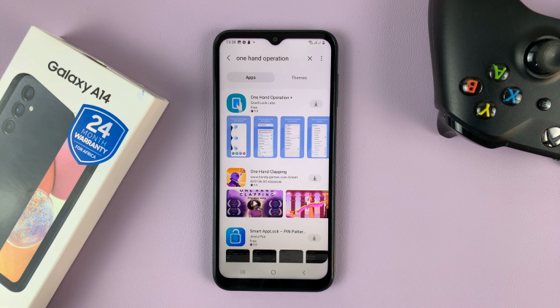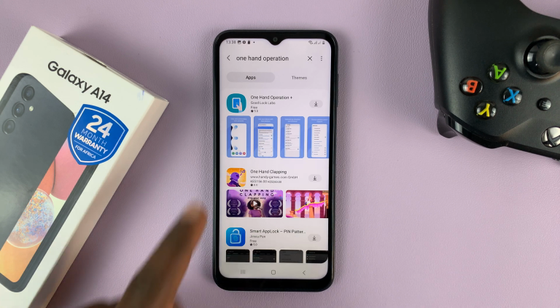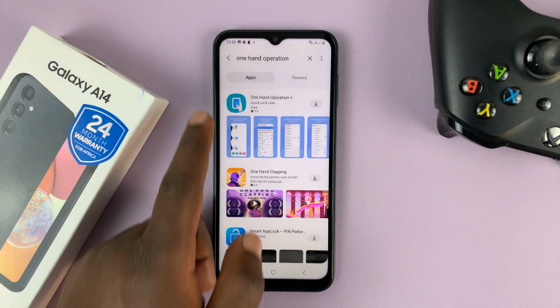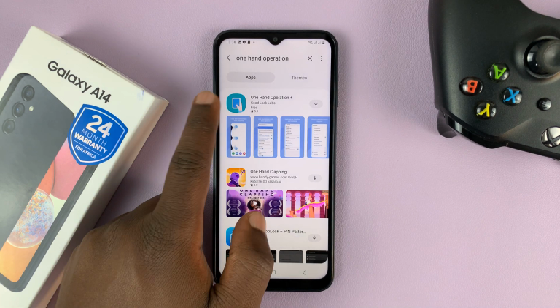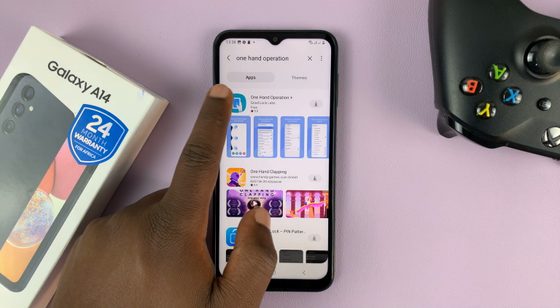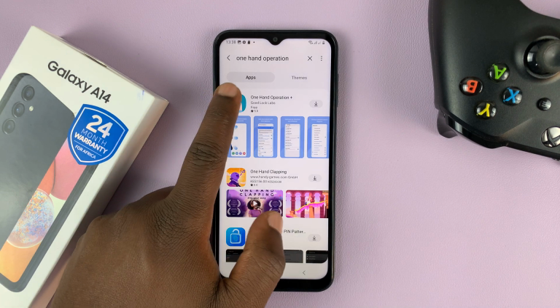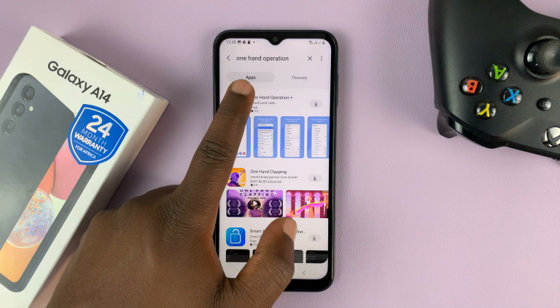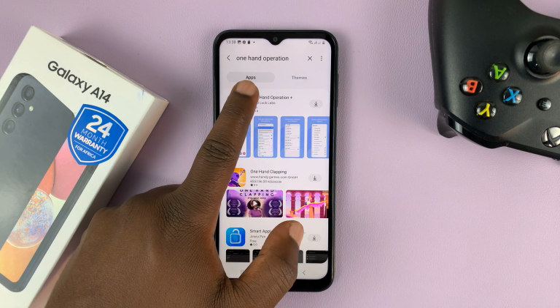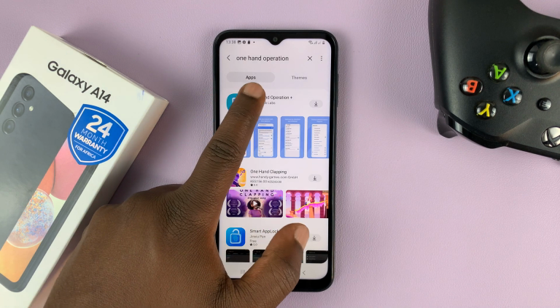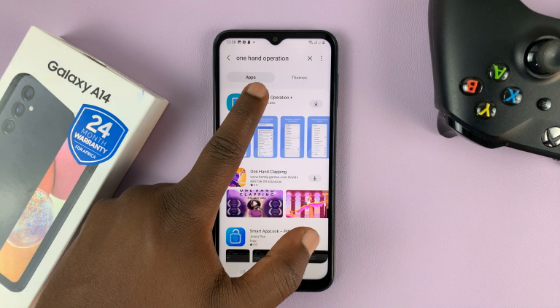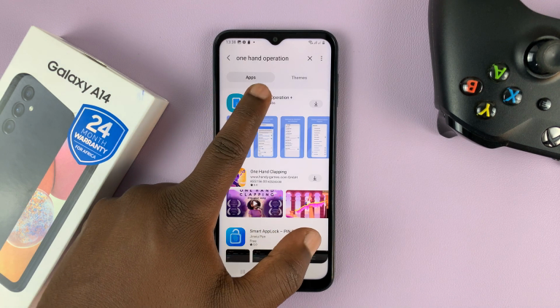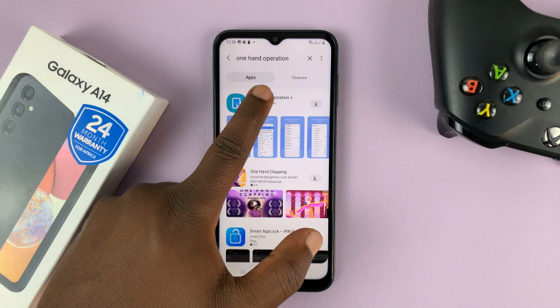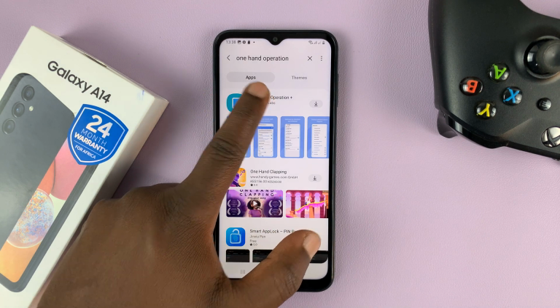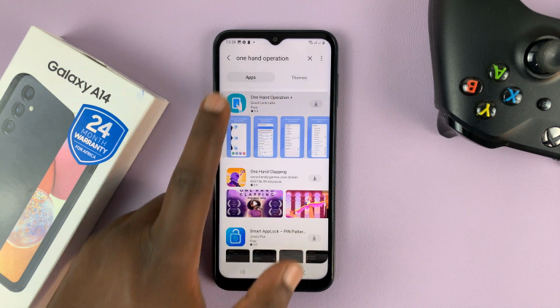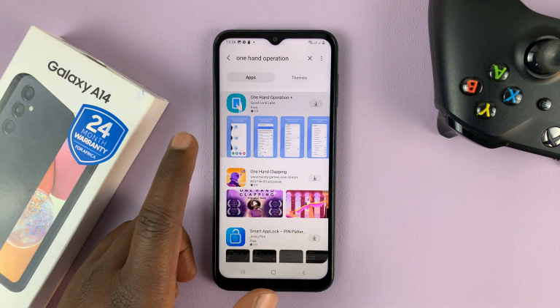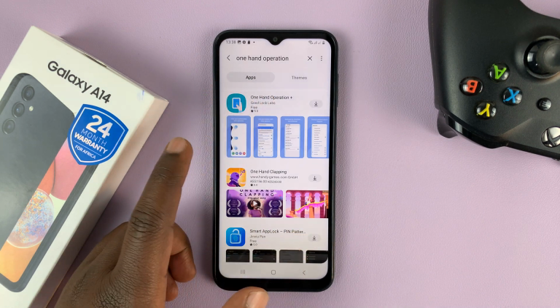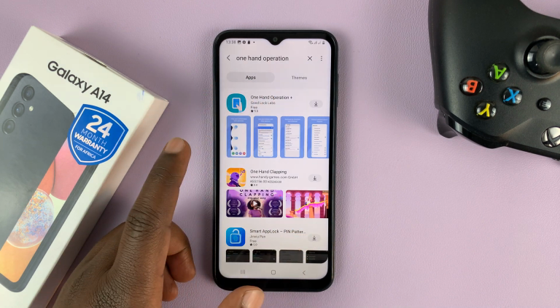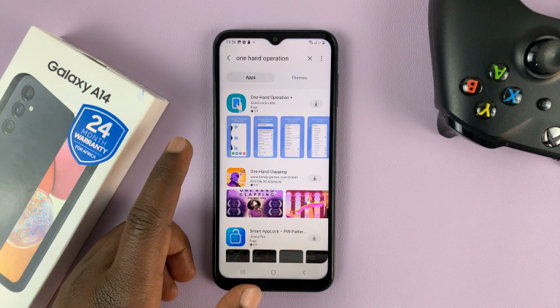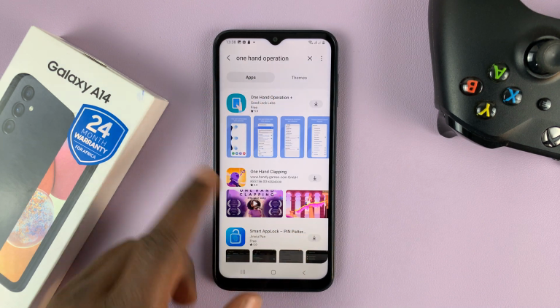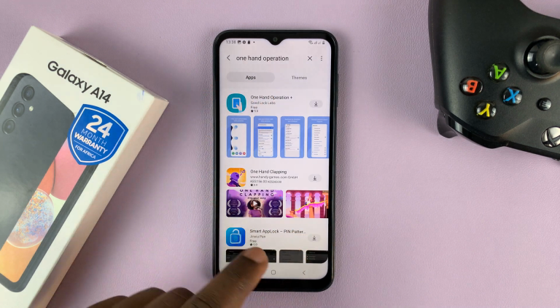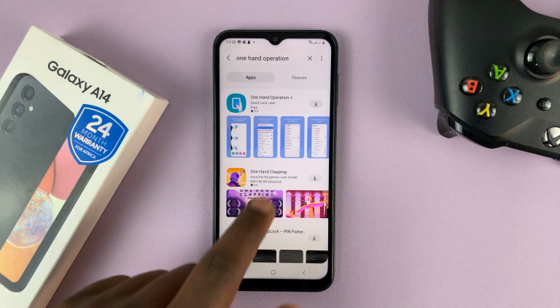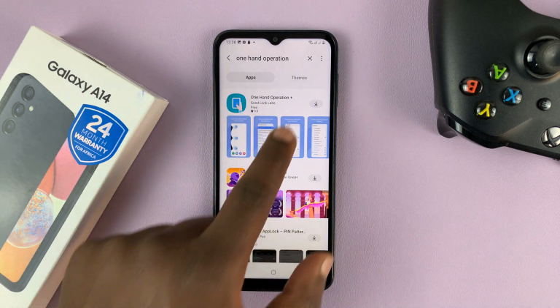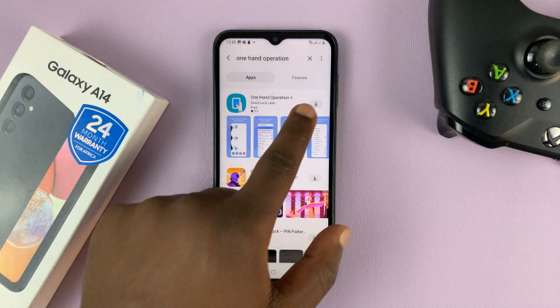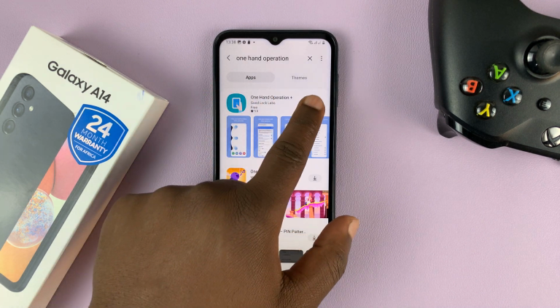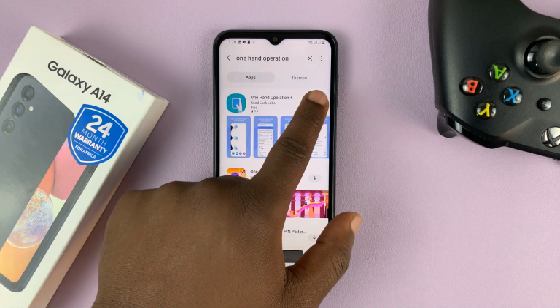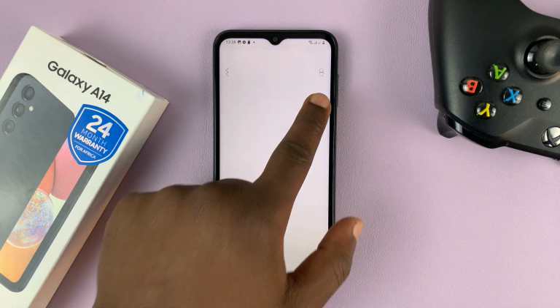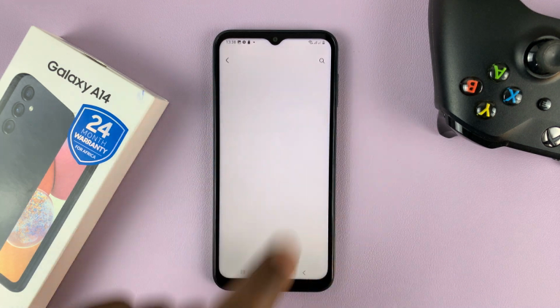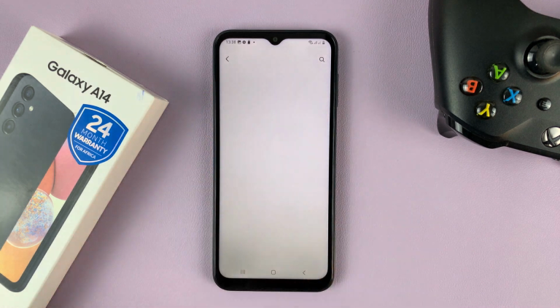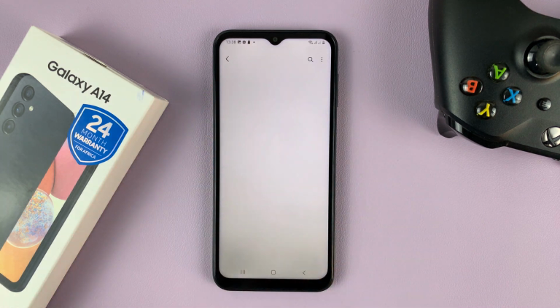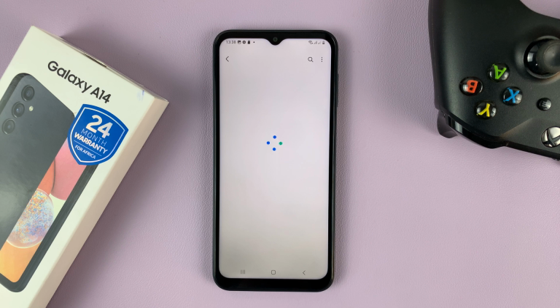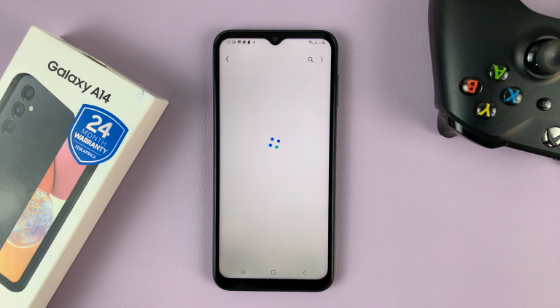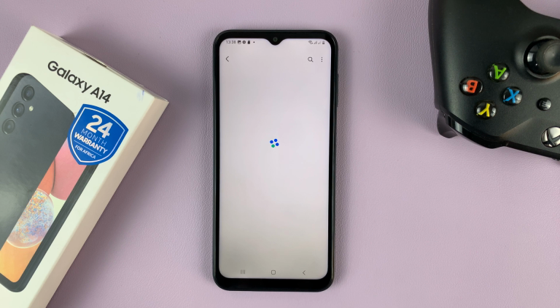So here it is — OneHandOperationPlus — go ahead and install this application.